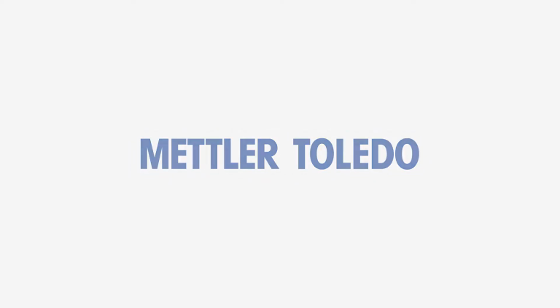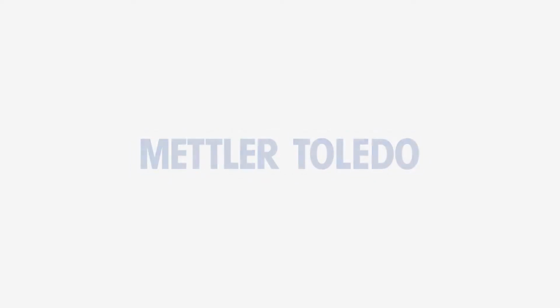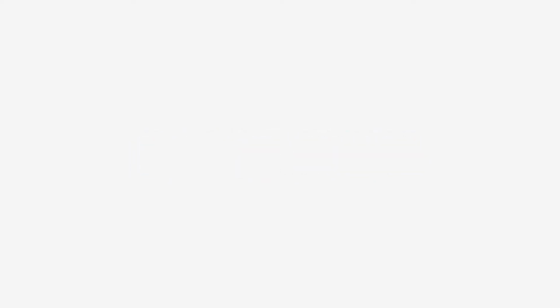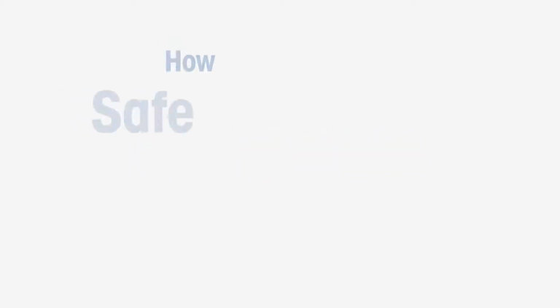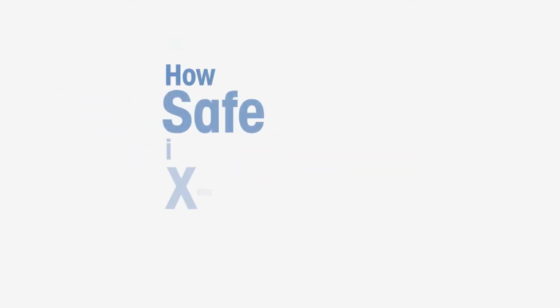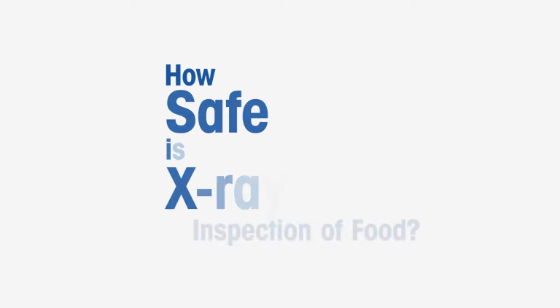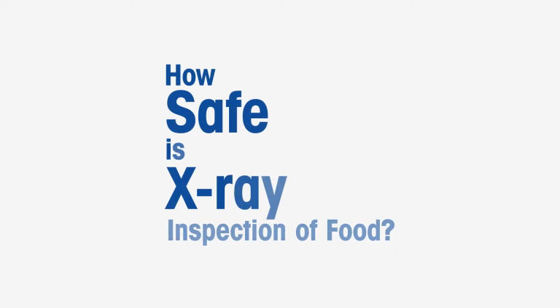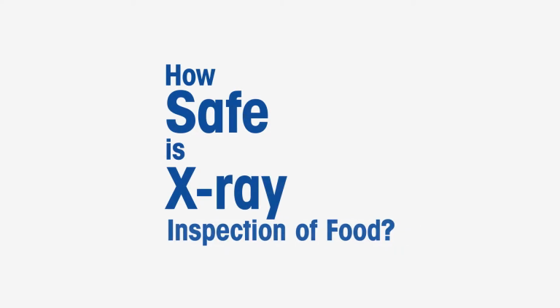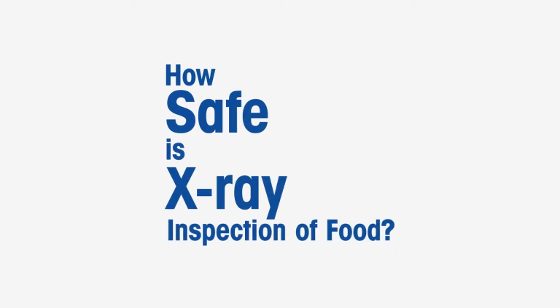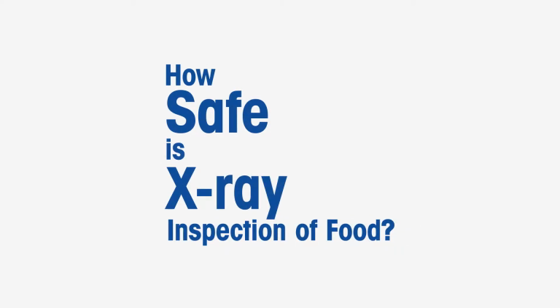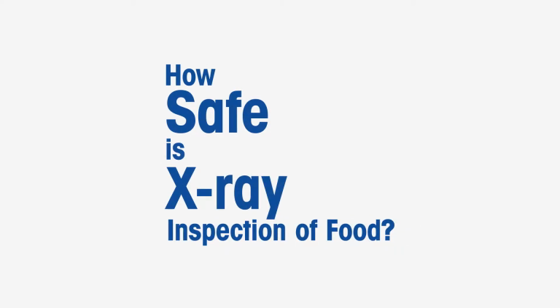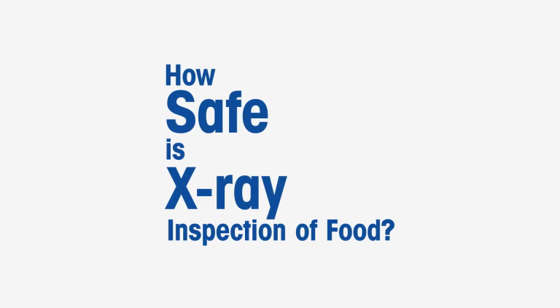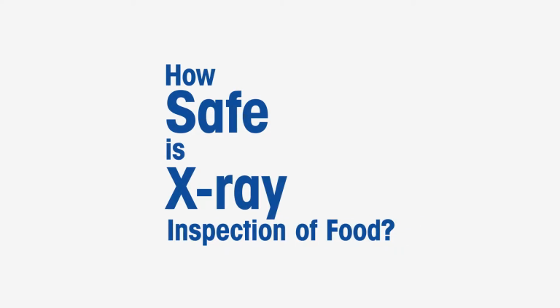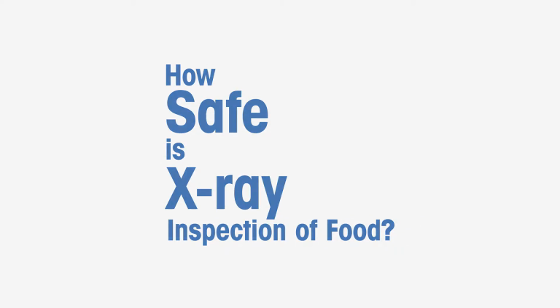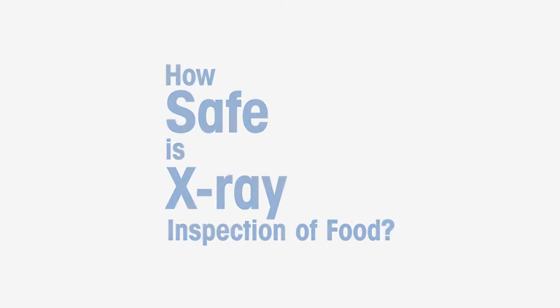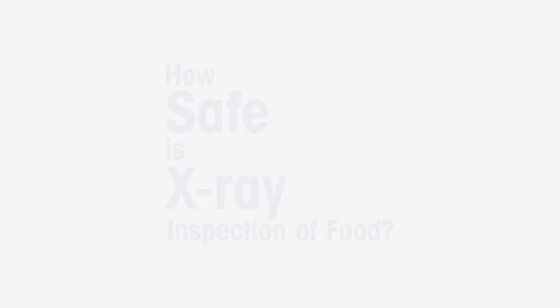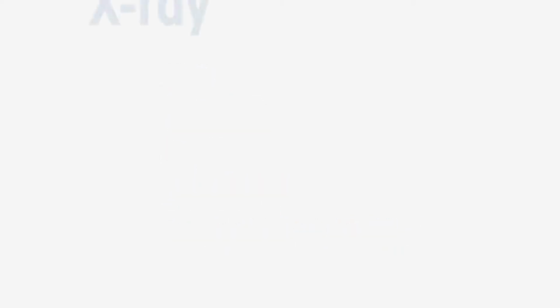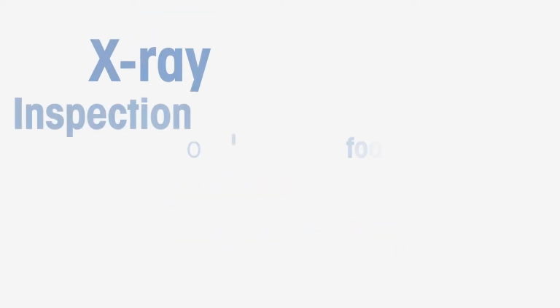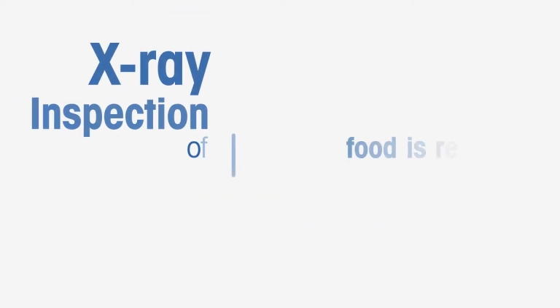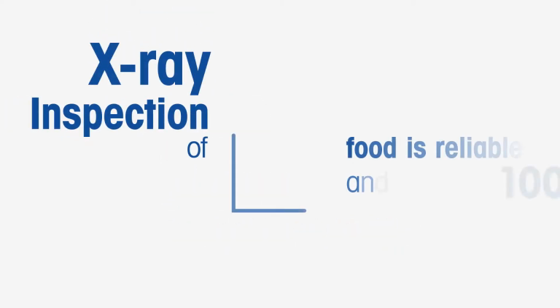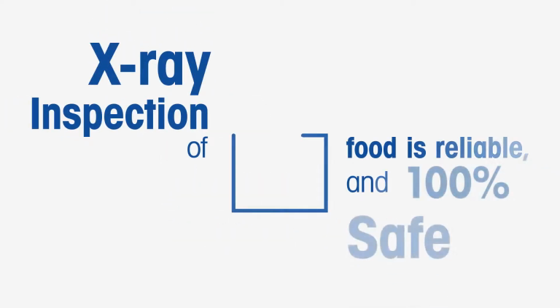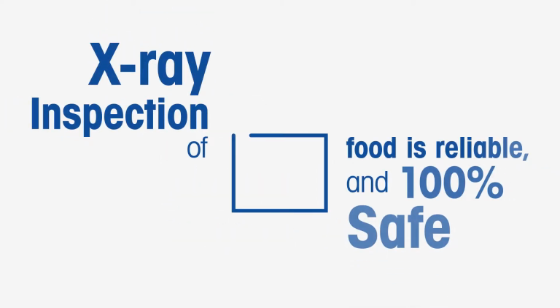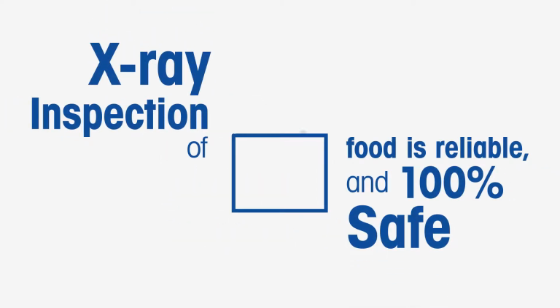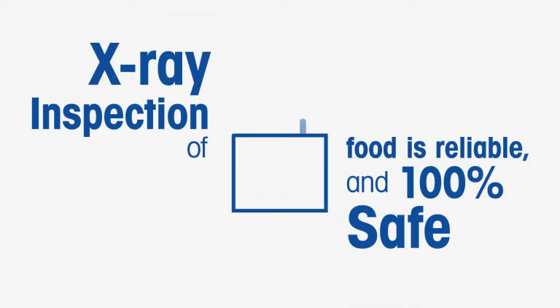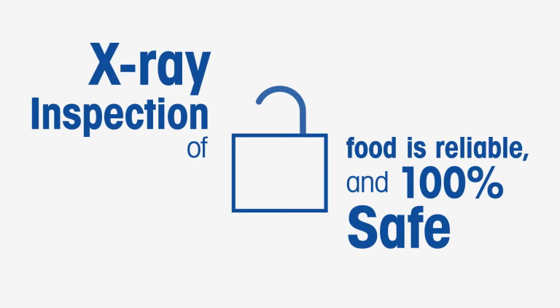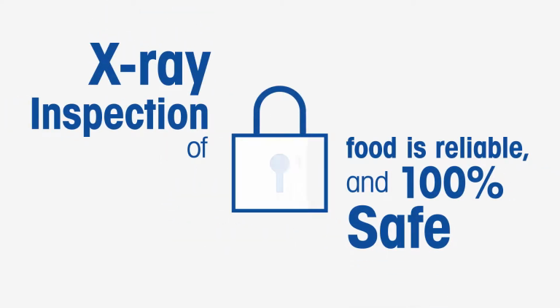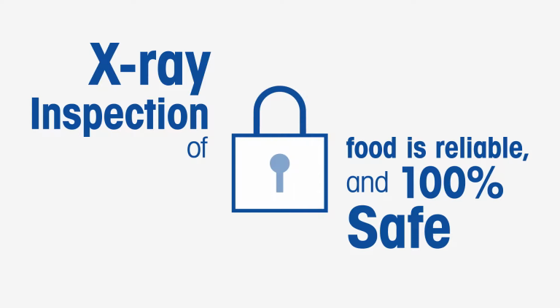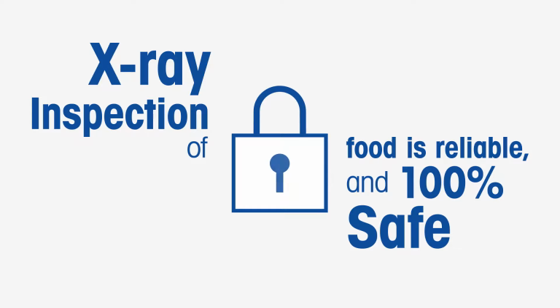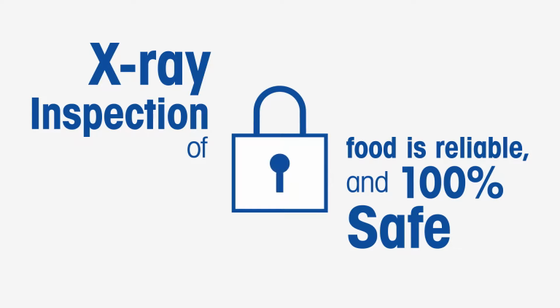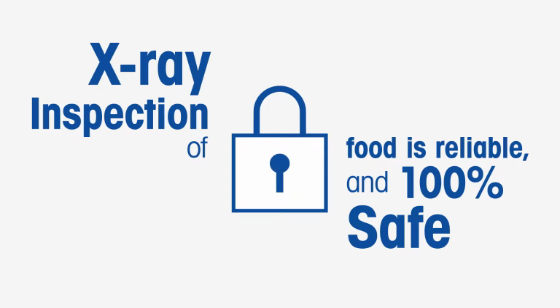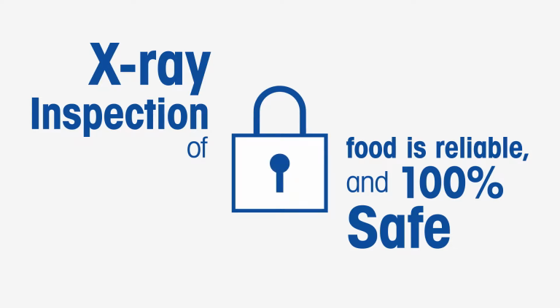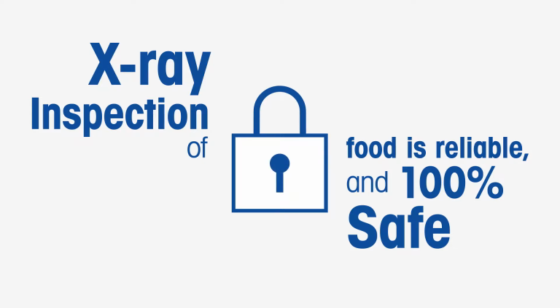How safe is X-ray inspection of food? X-ray inspection of food is reliable and 100% safe.